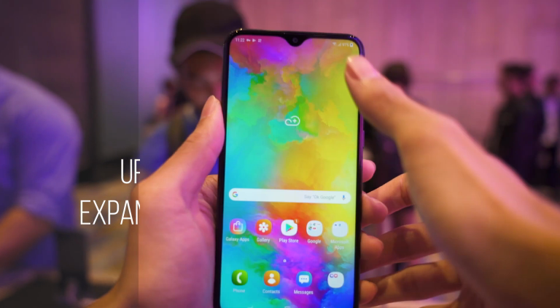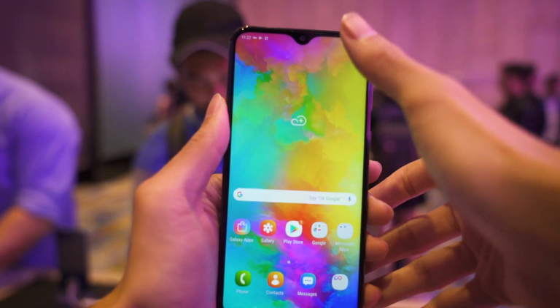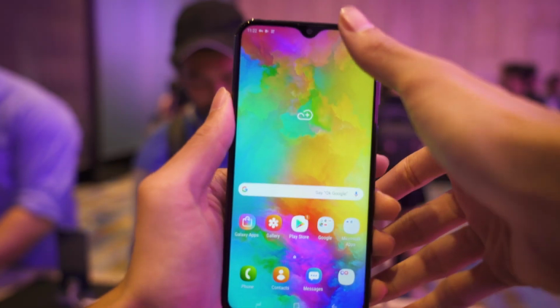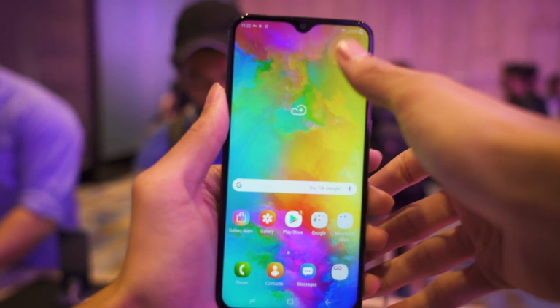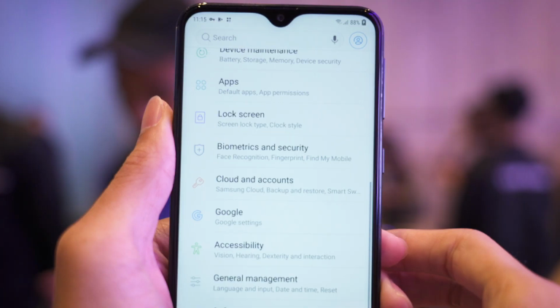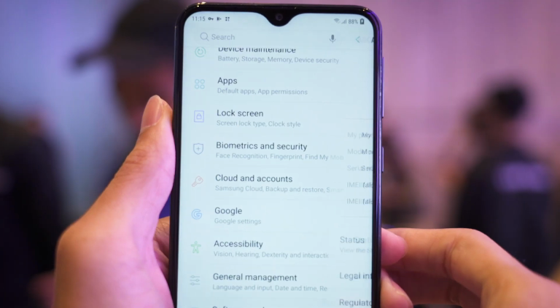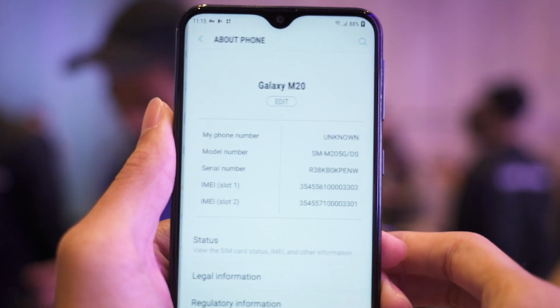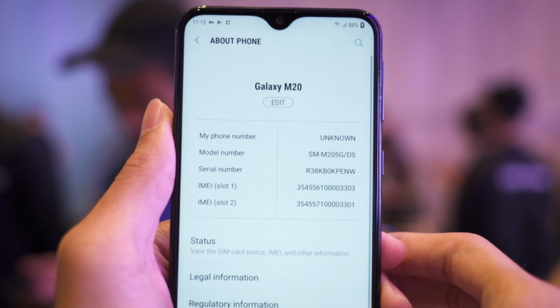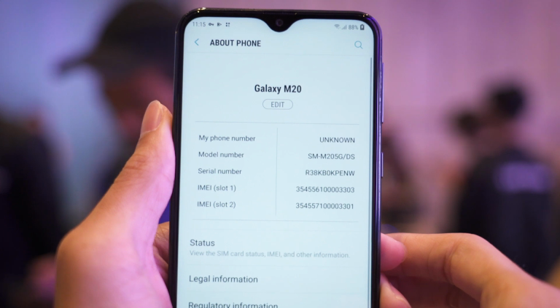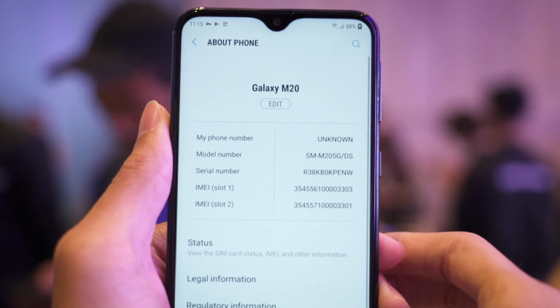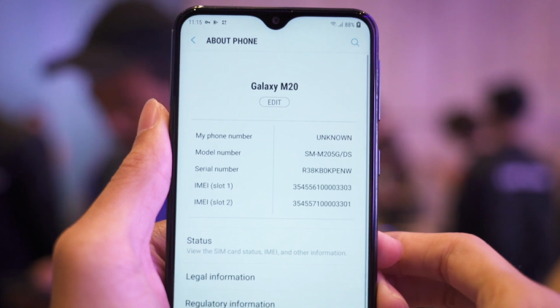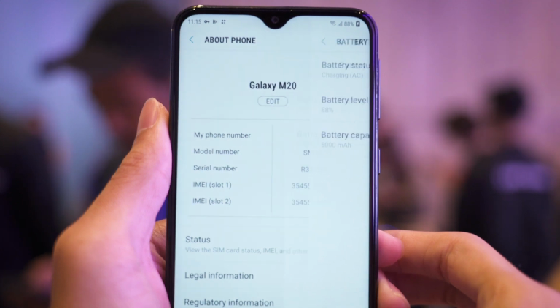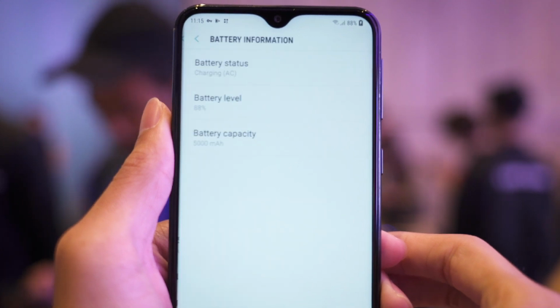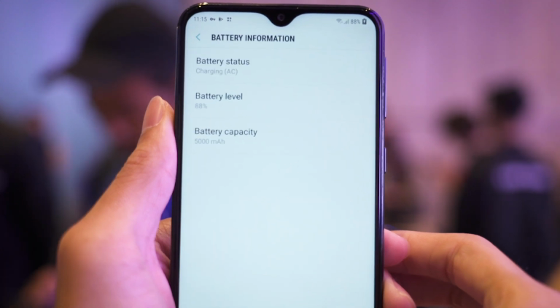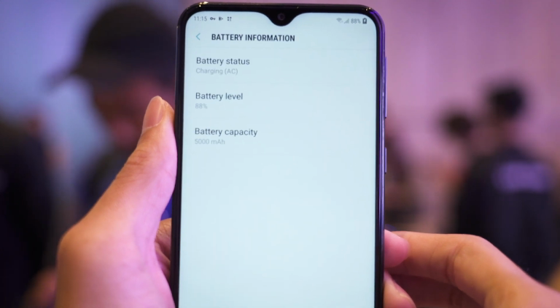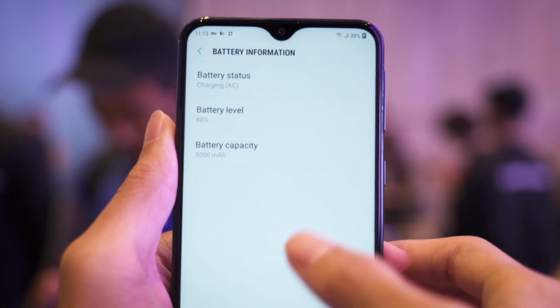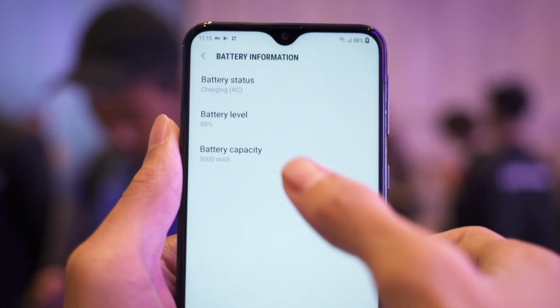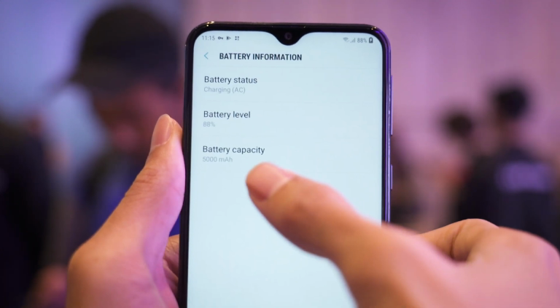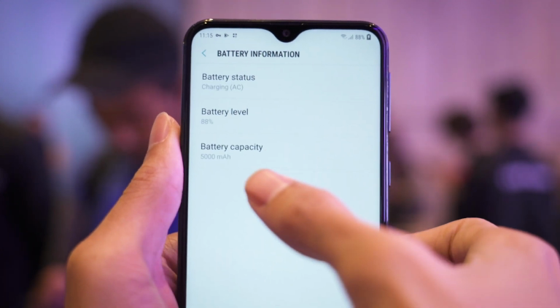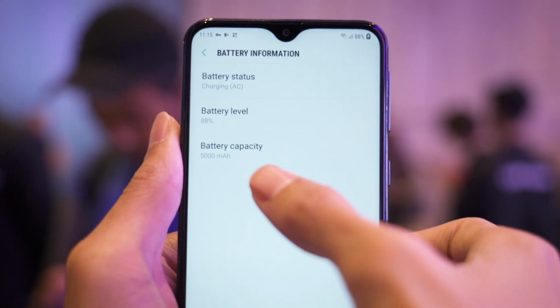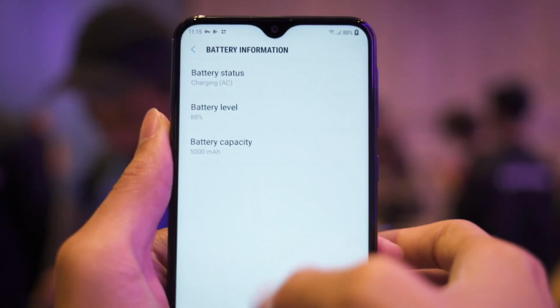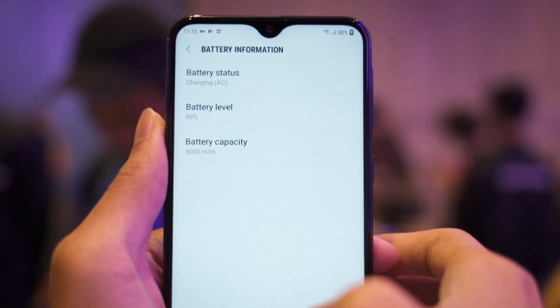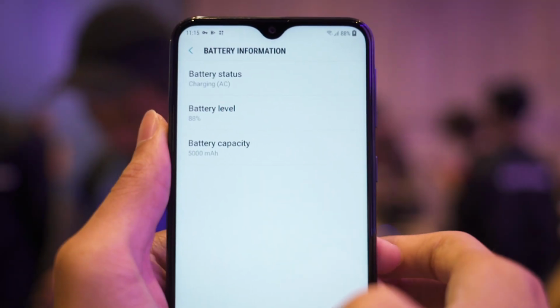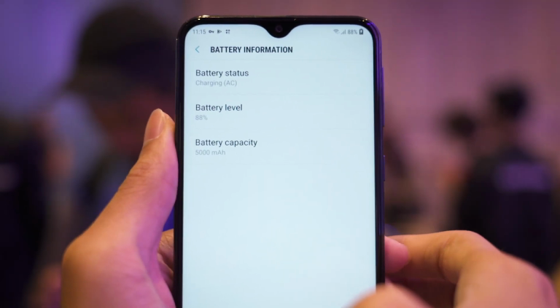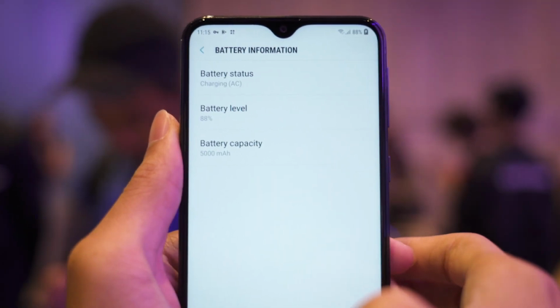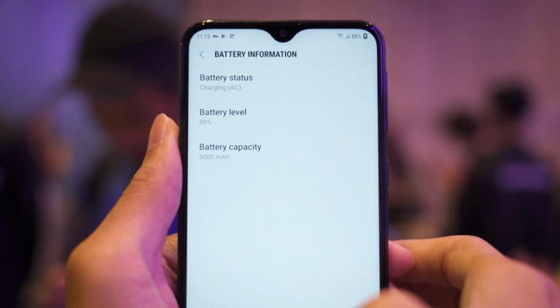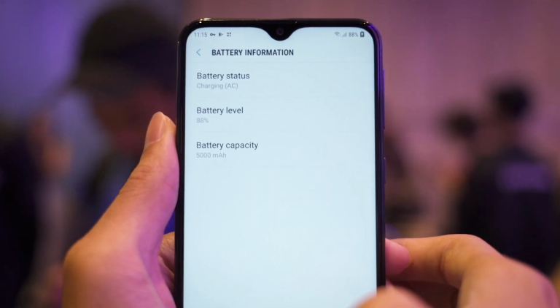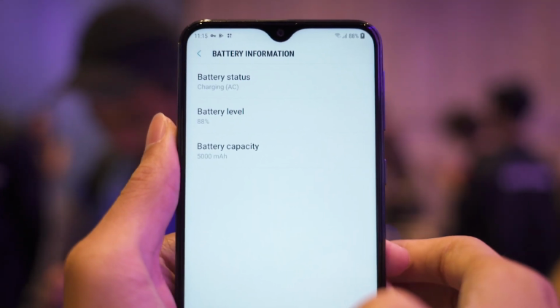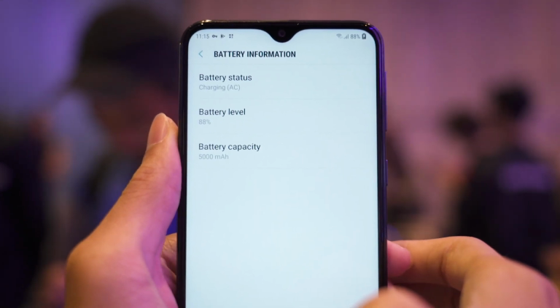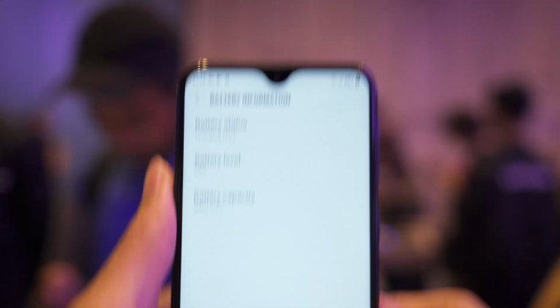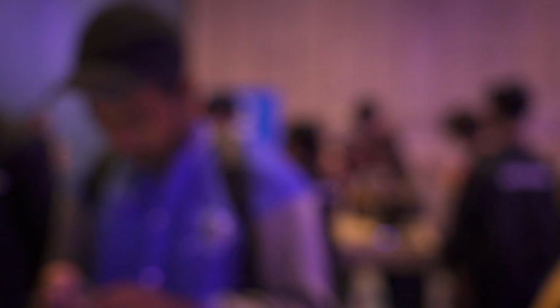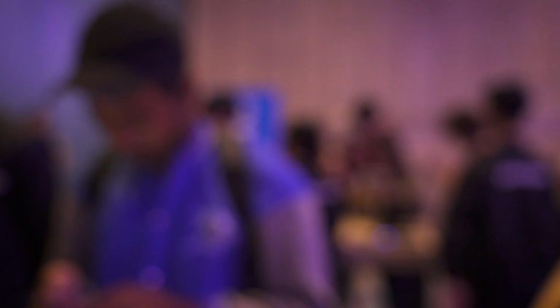It also has a huge 5000mAh battery with fast charging, so you can definitely expect this phone to last quite a while.